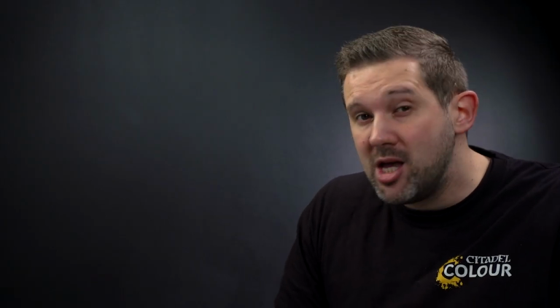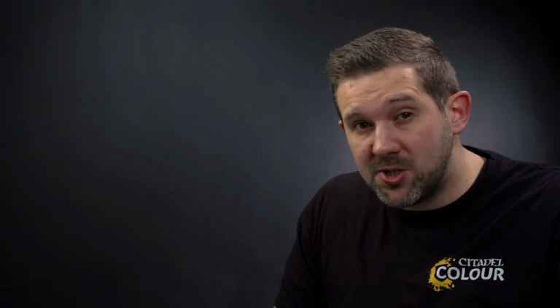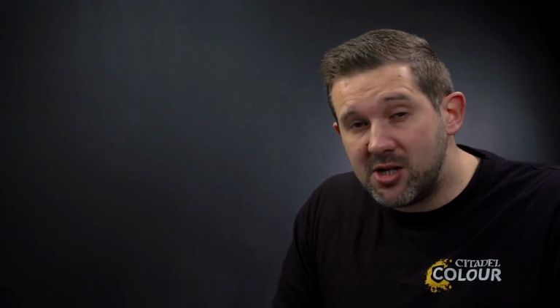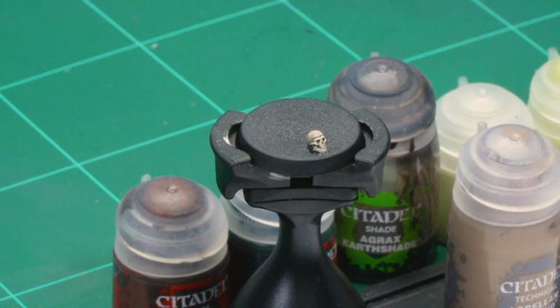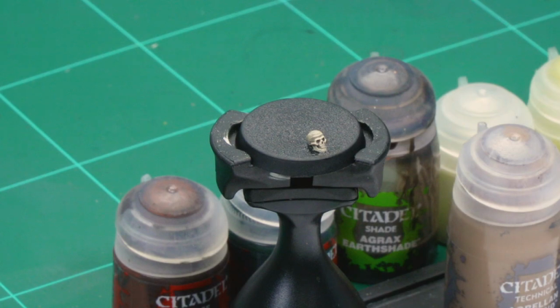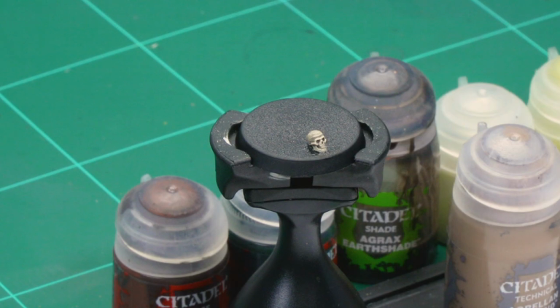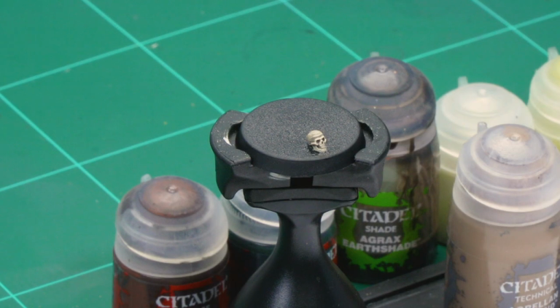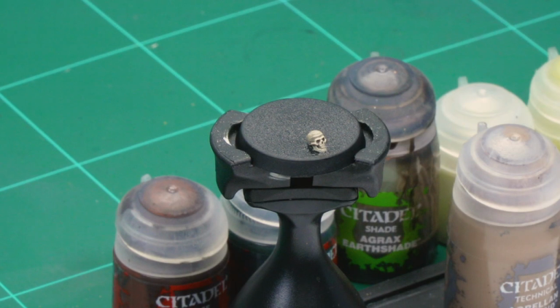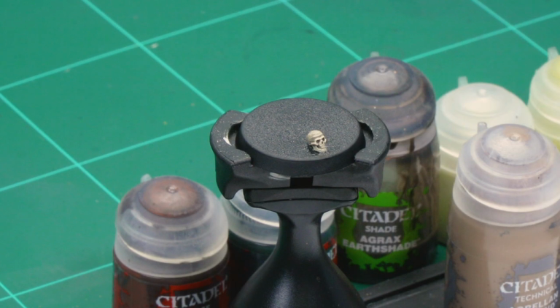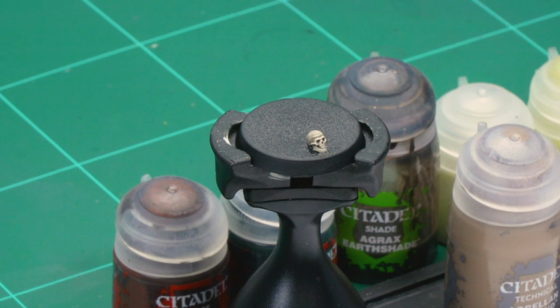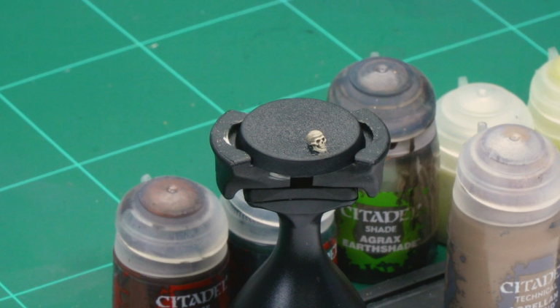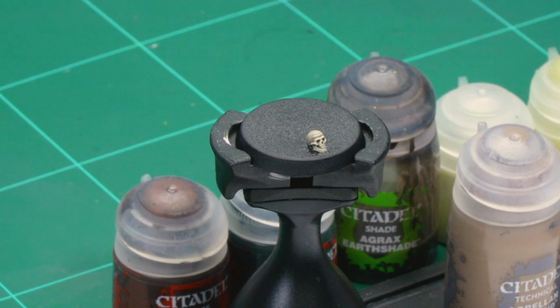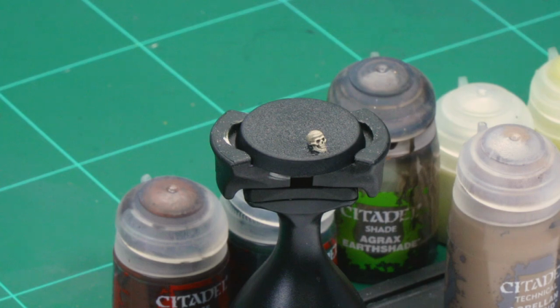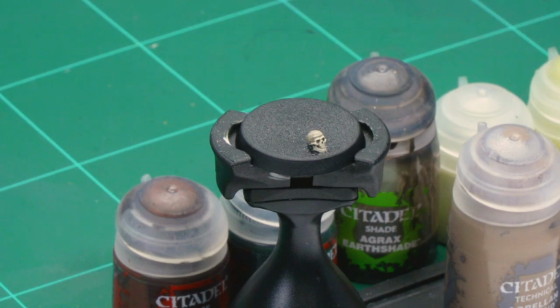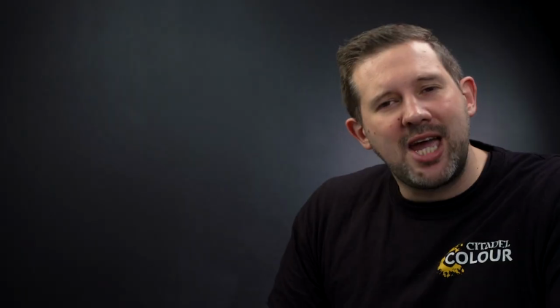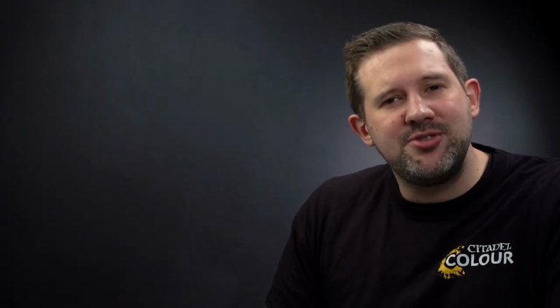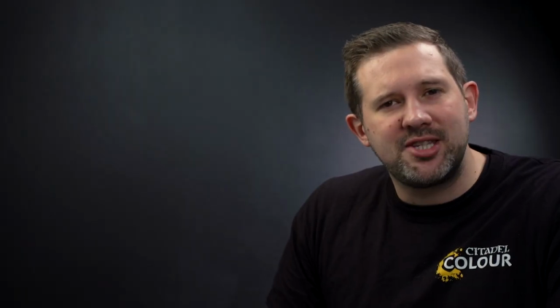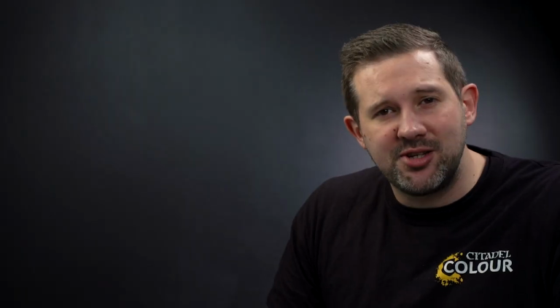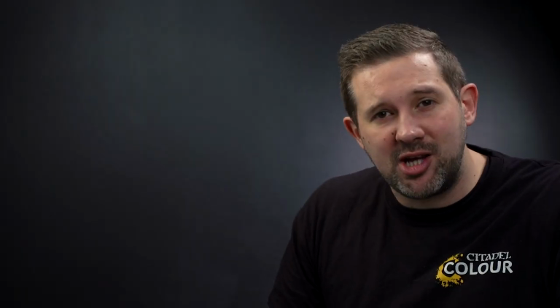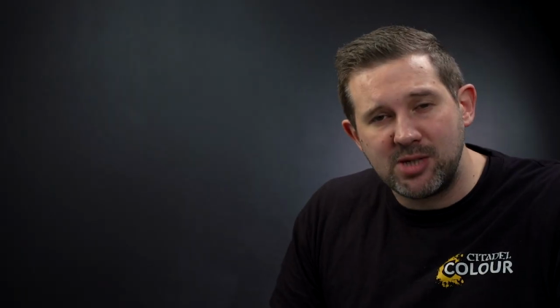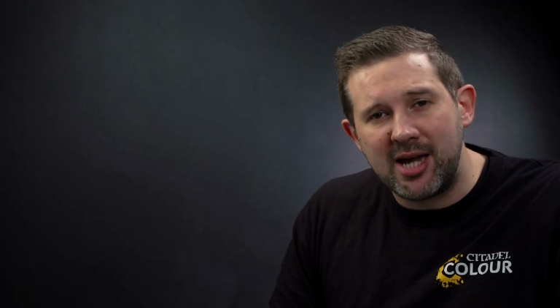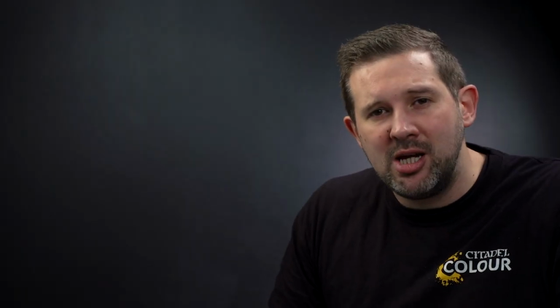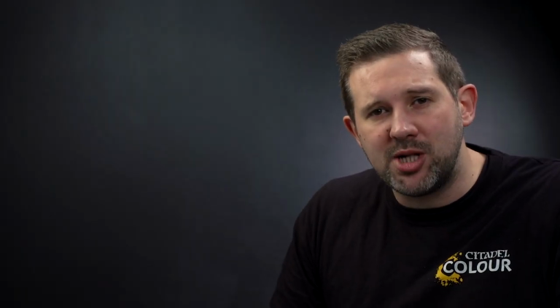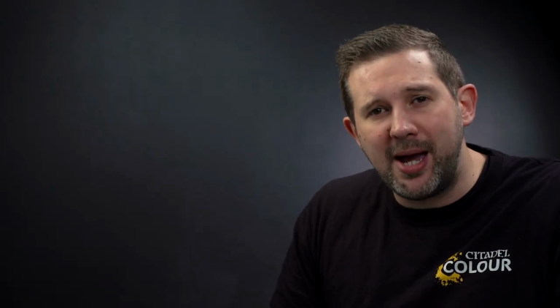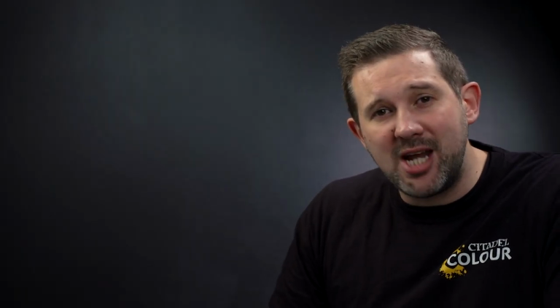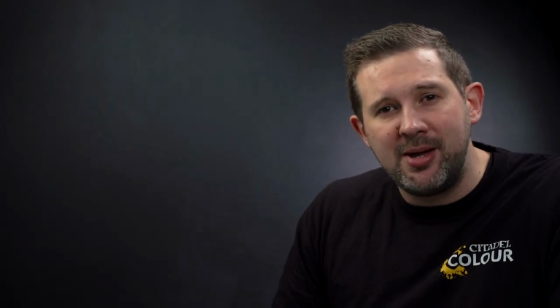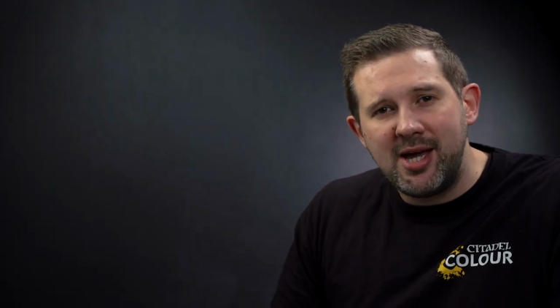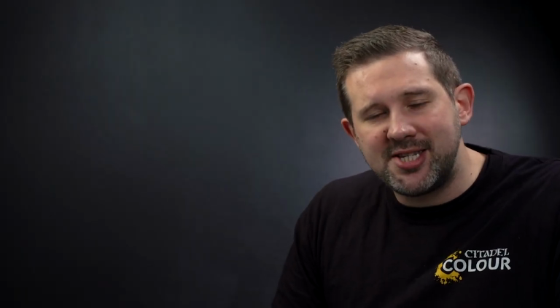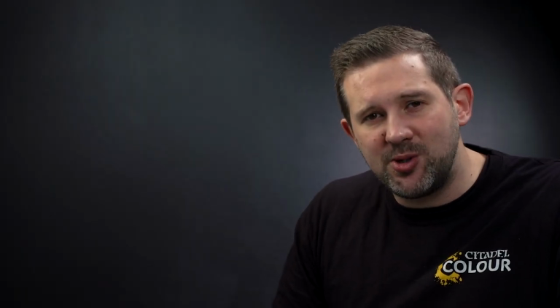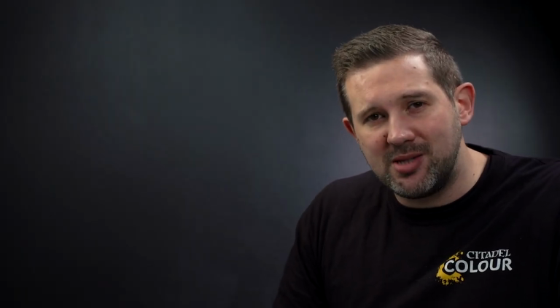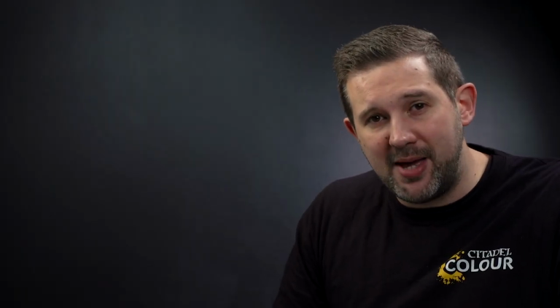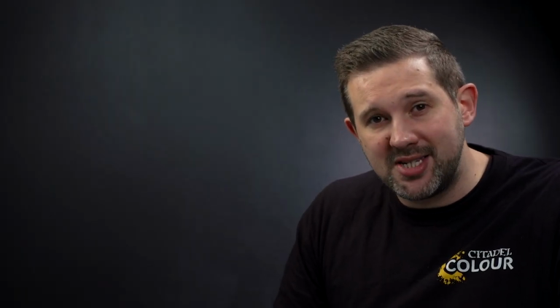You'll also notice we've got a skull attached to our base here. This came from the Citadel Skulls pack, which I painted up and attached onto the base.